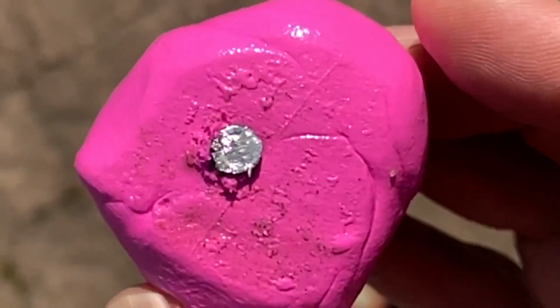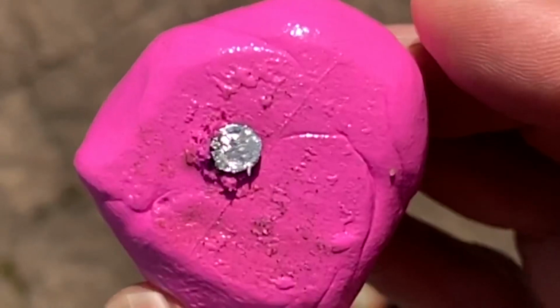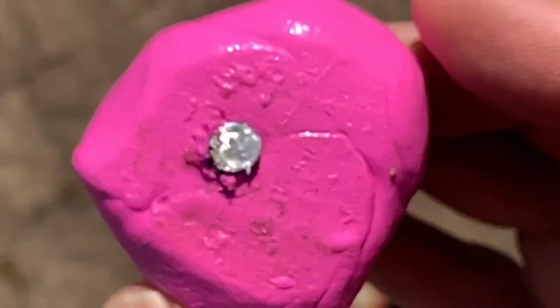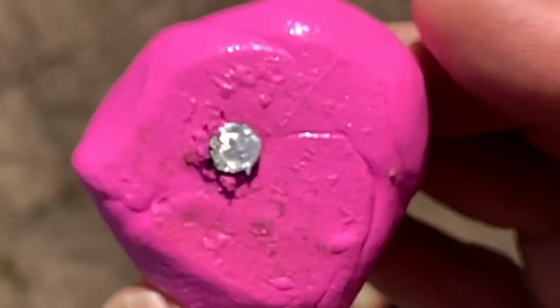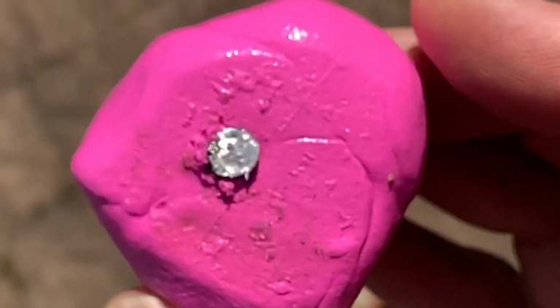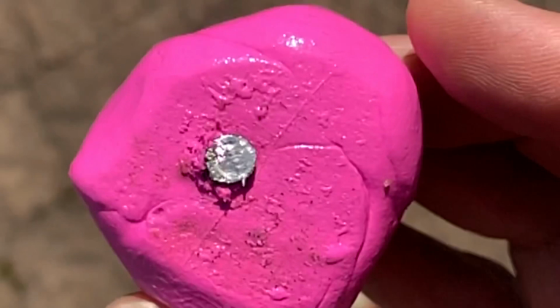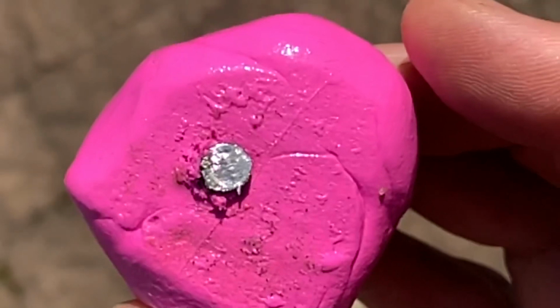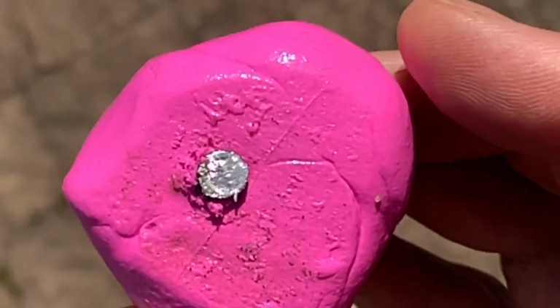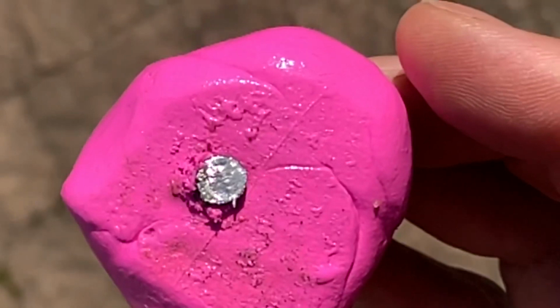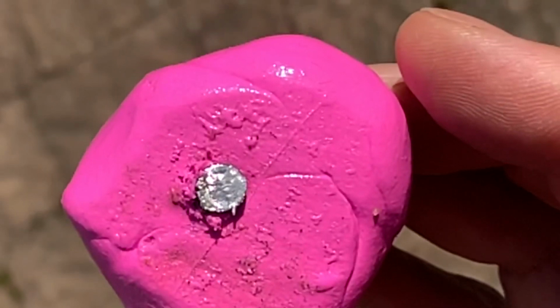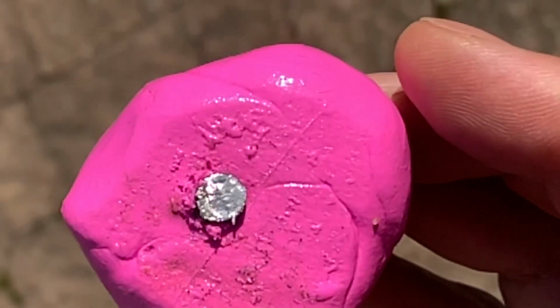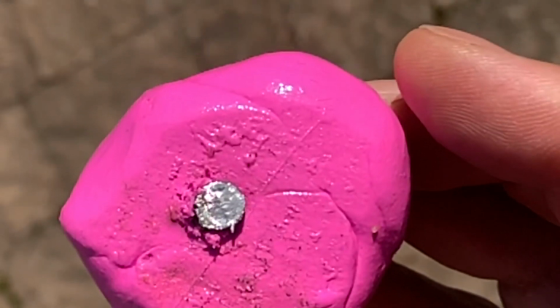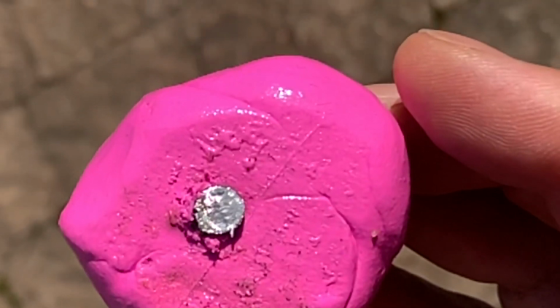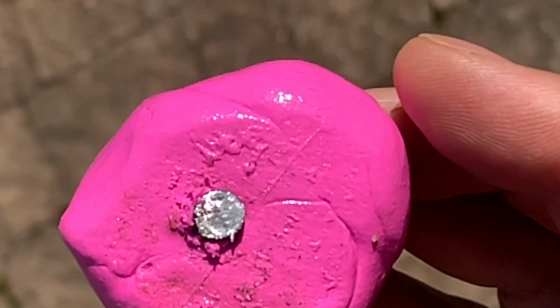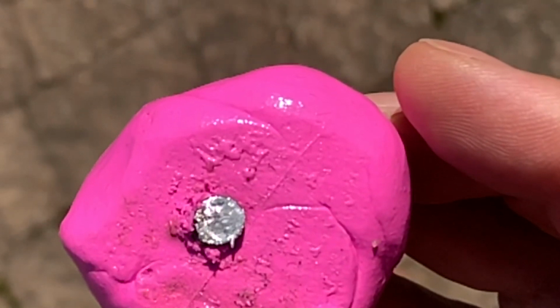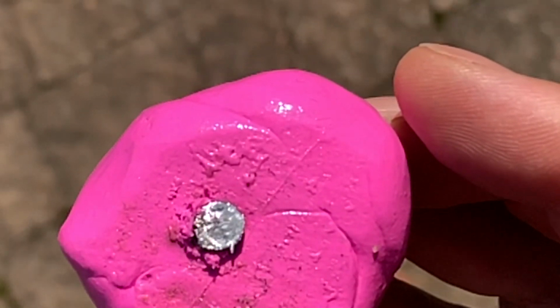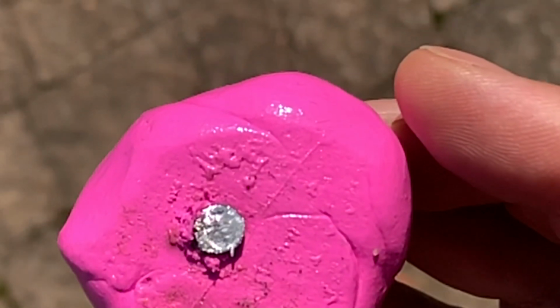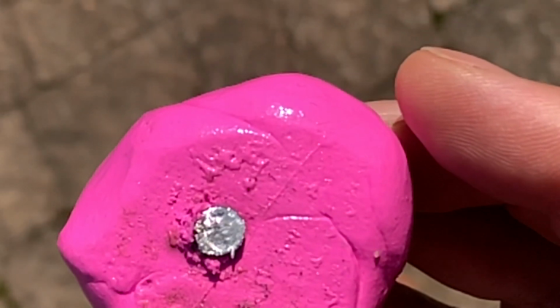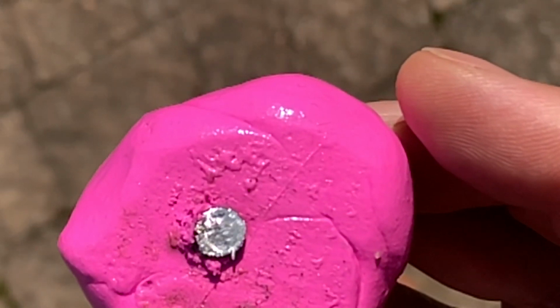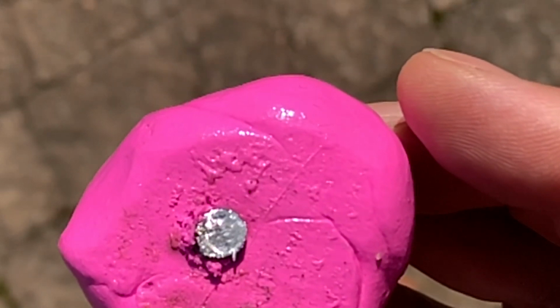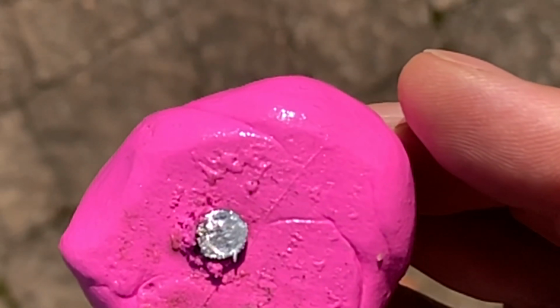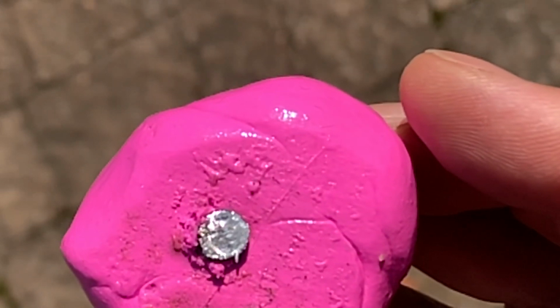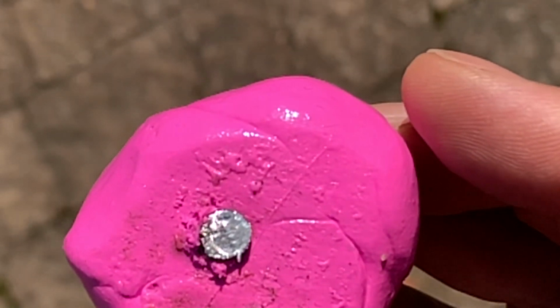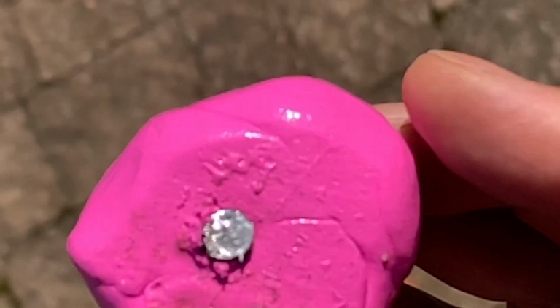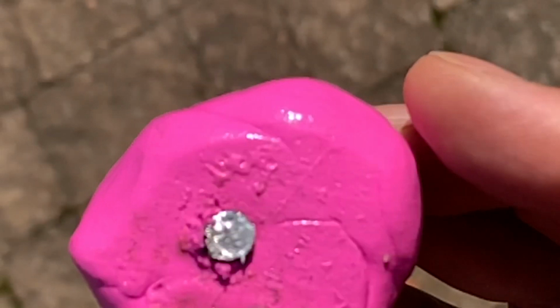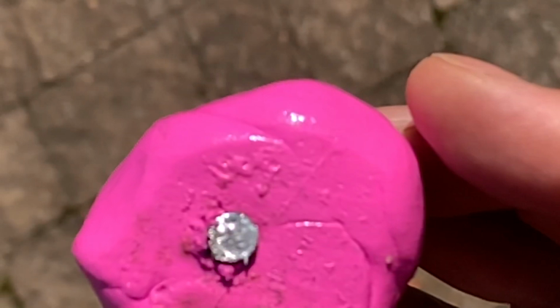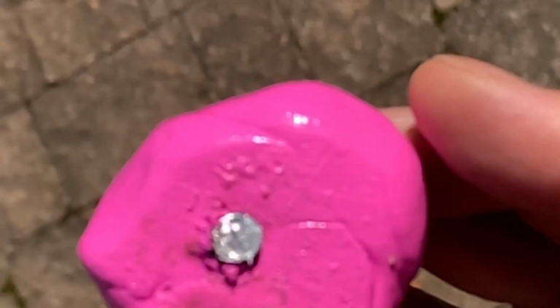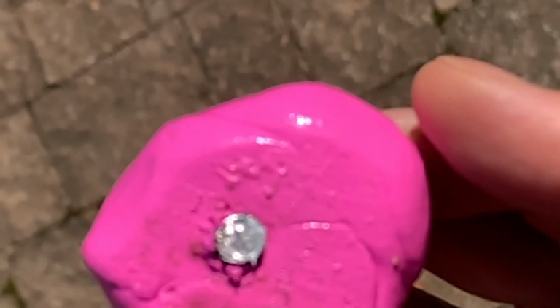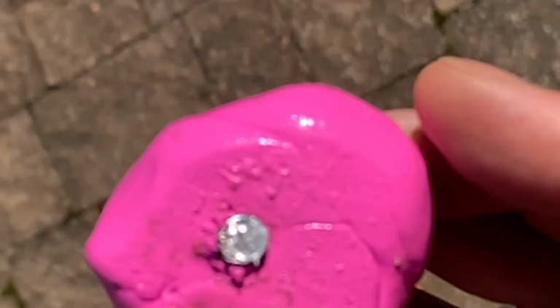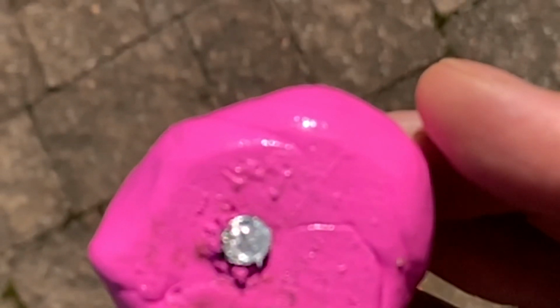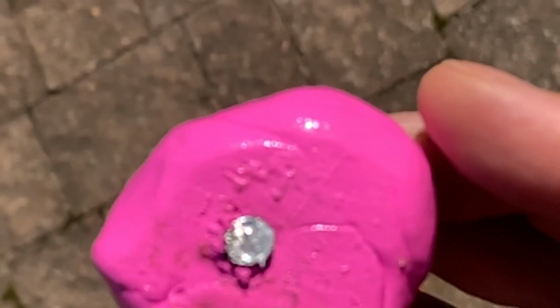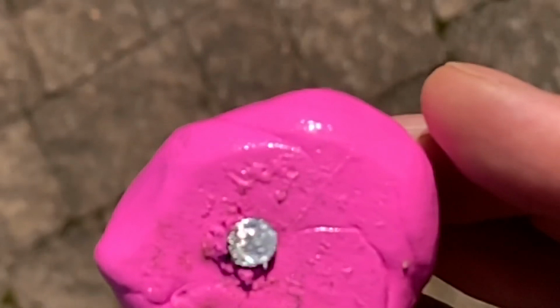As you can see, the lead pellet goes straight through it, but doesn't shatter the silly putty.